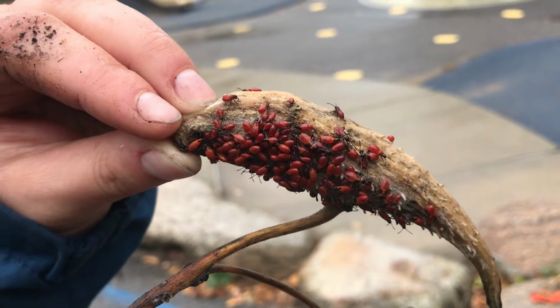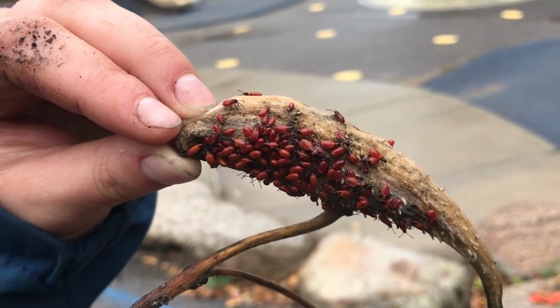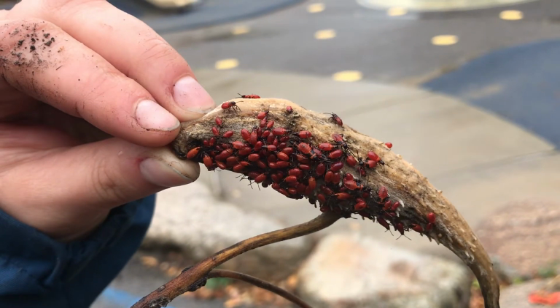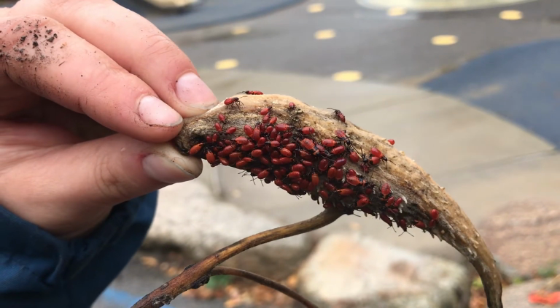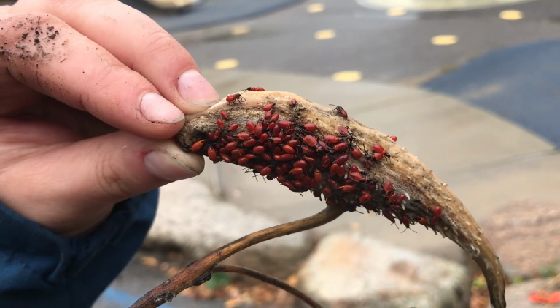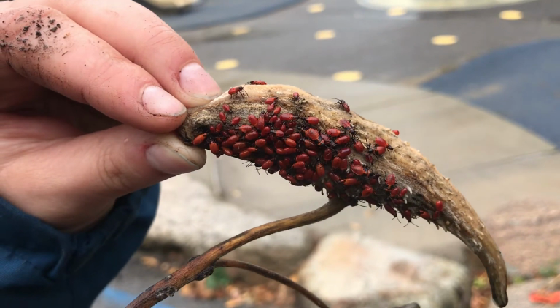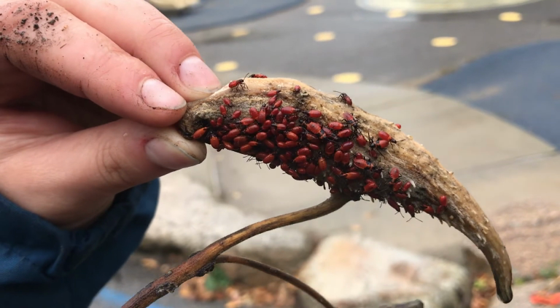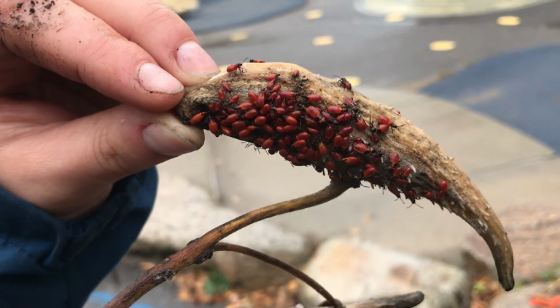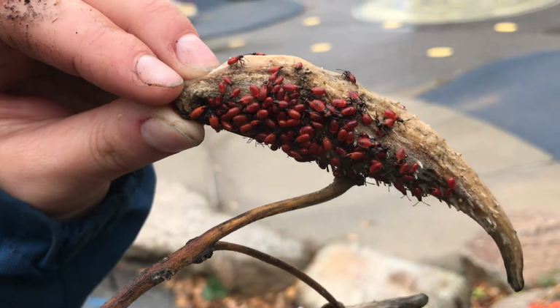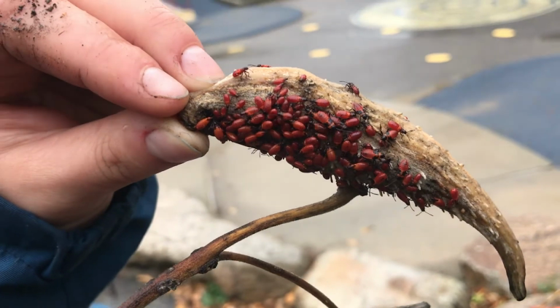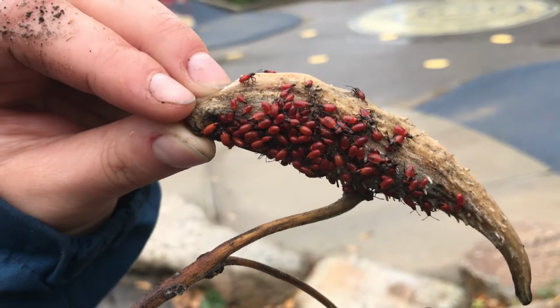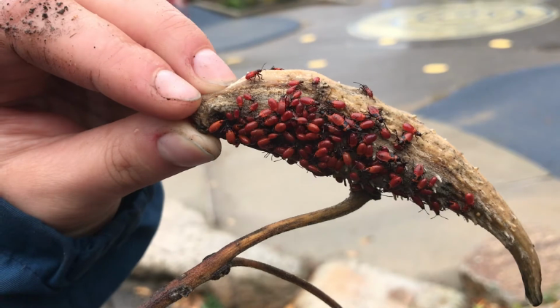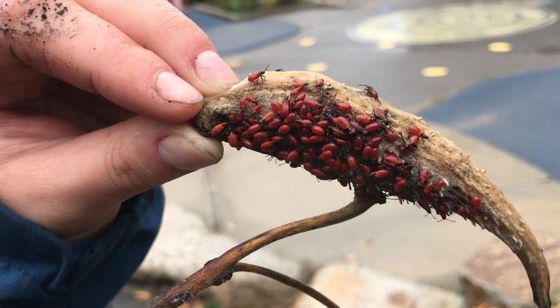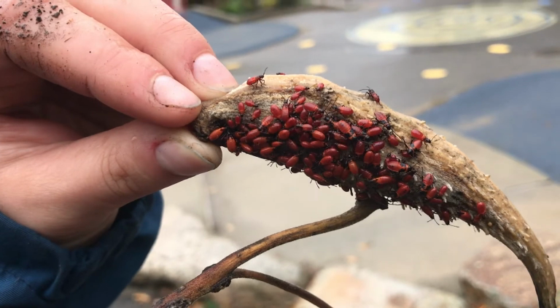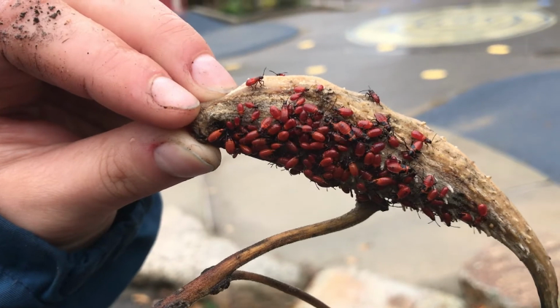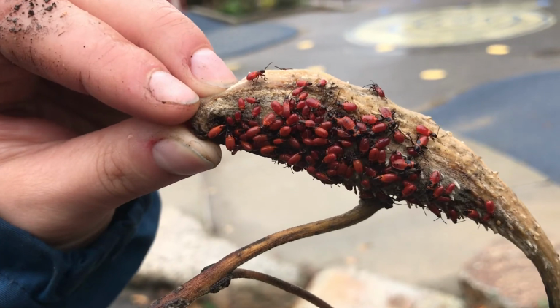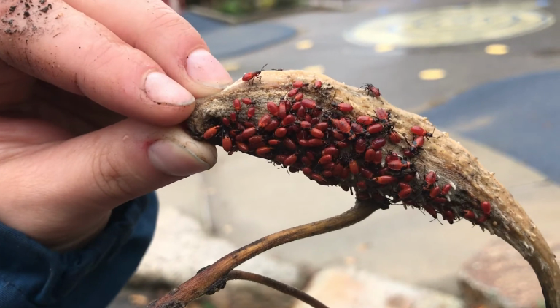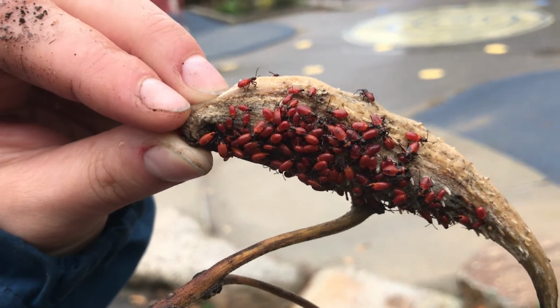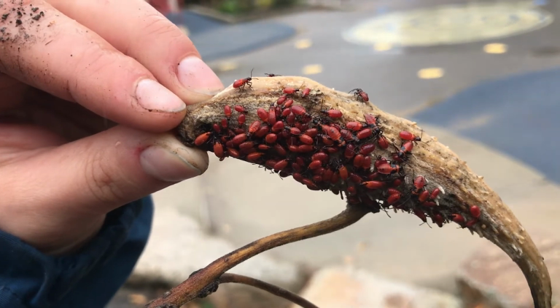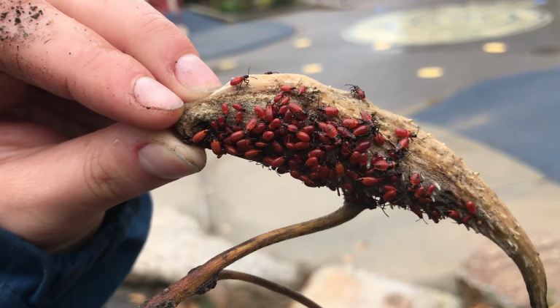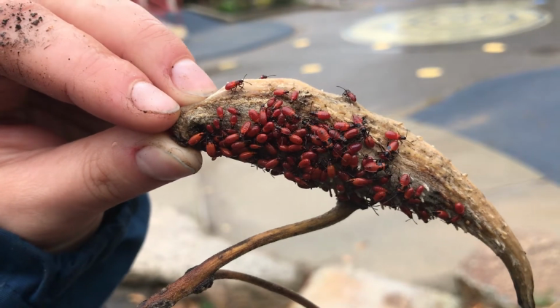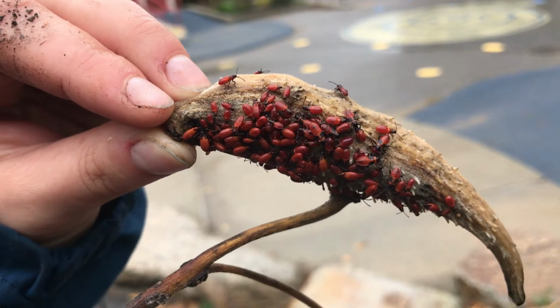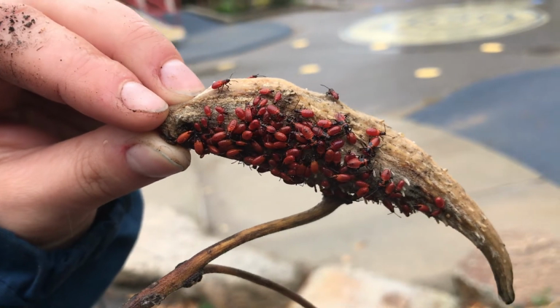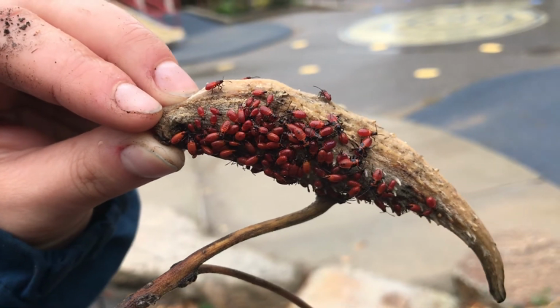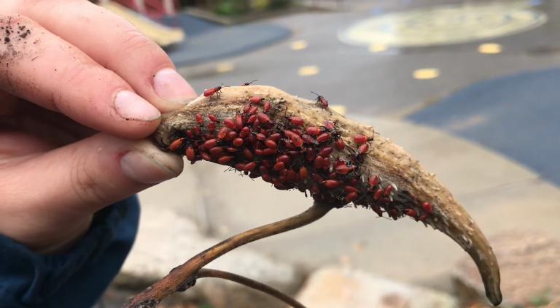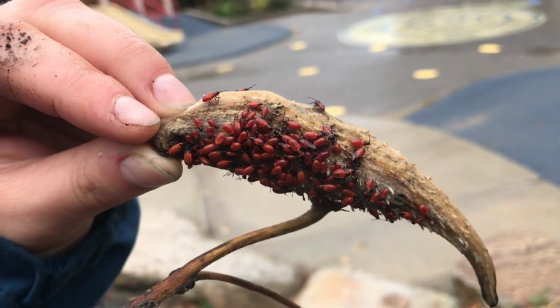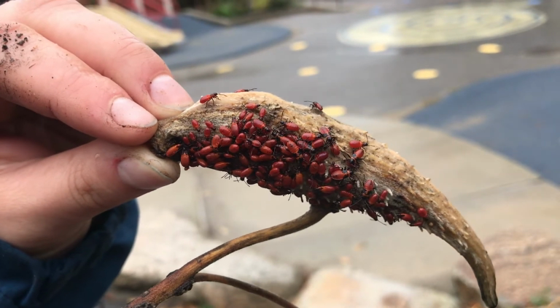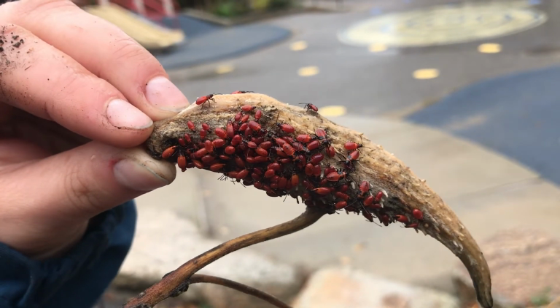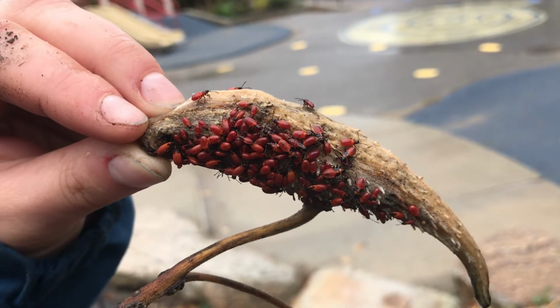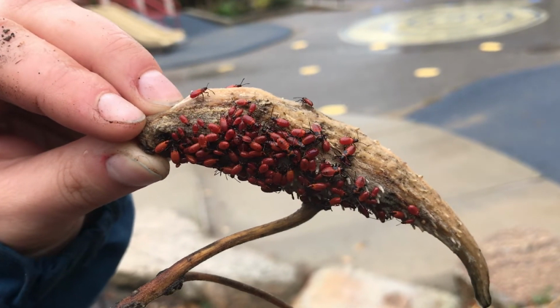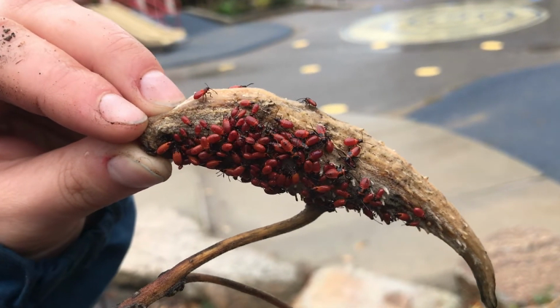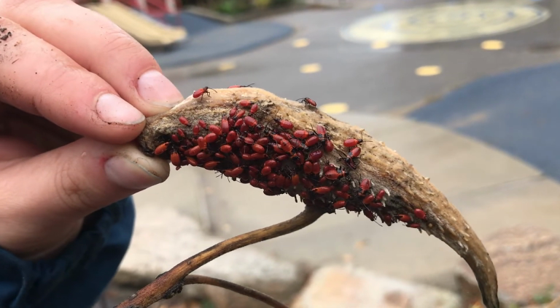Look at these little bugs. They're eating the milkweed.